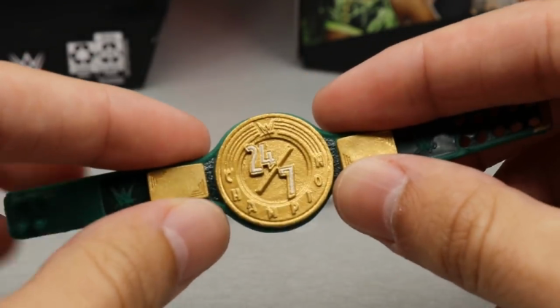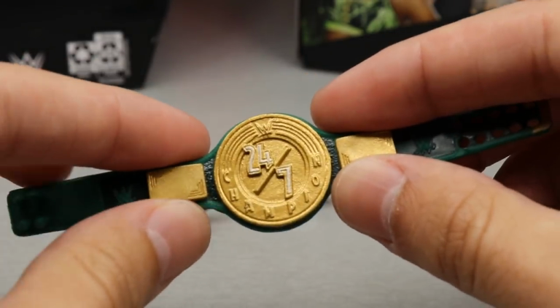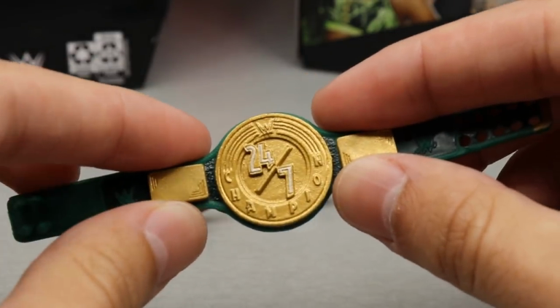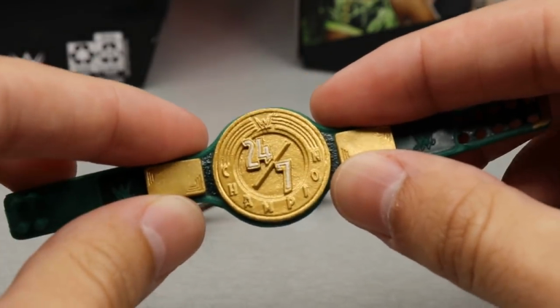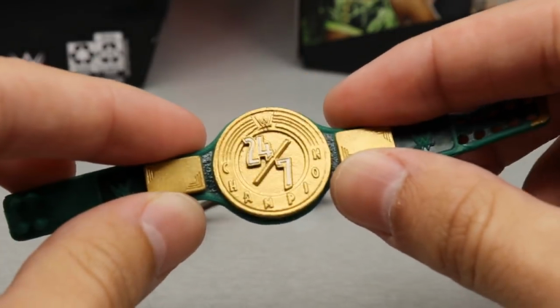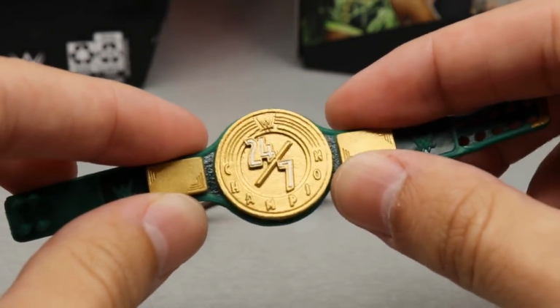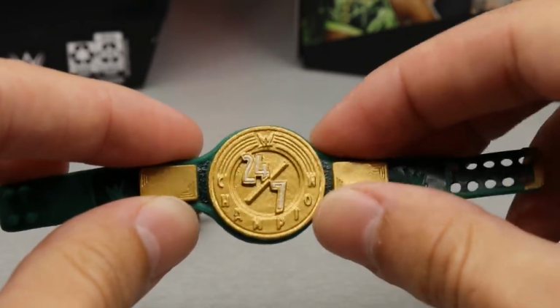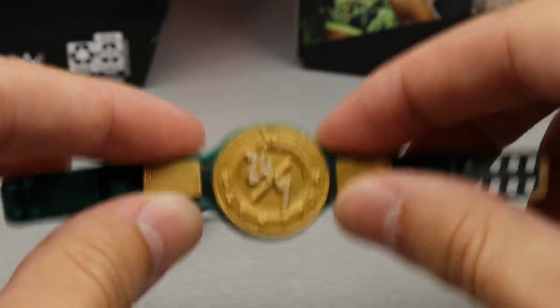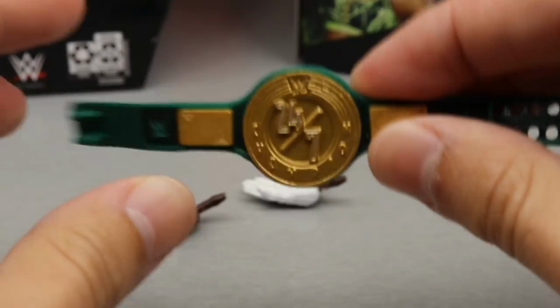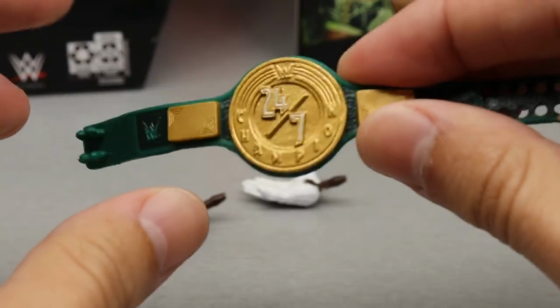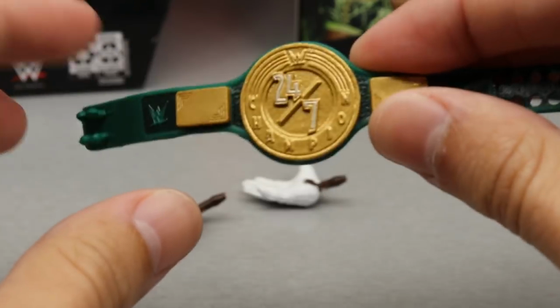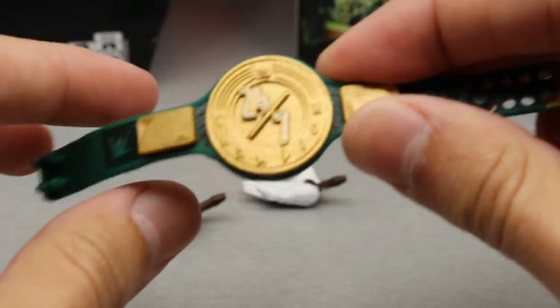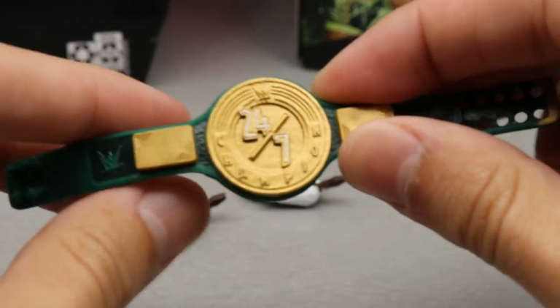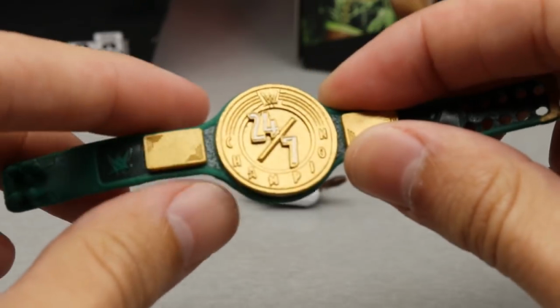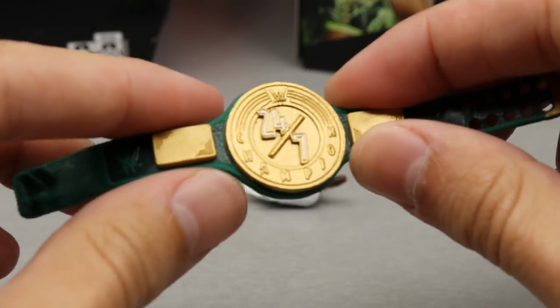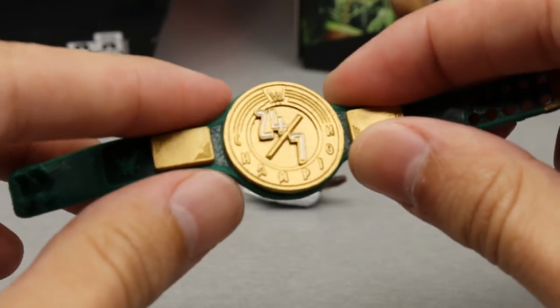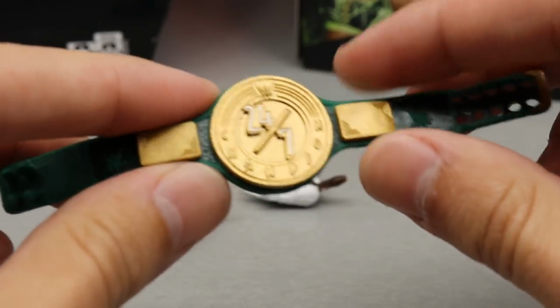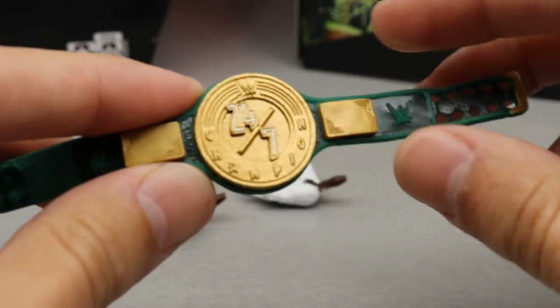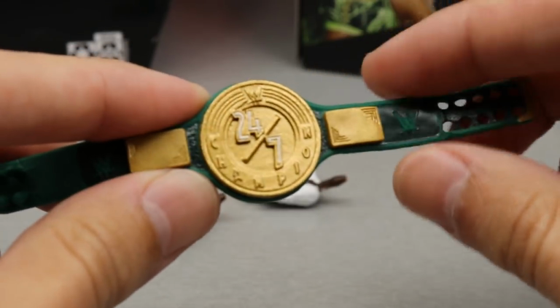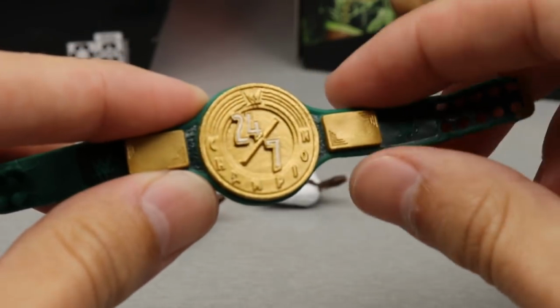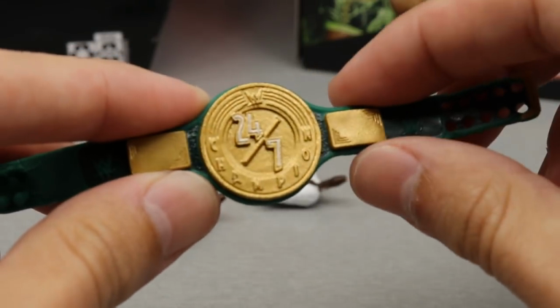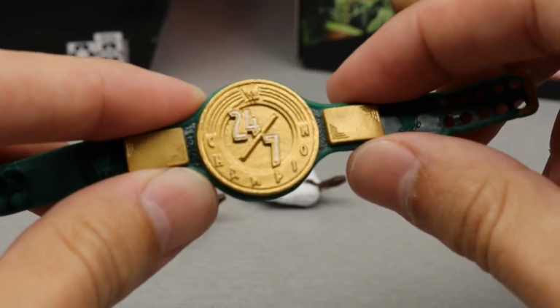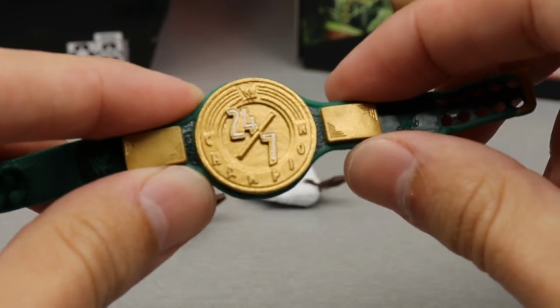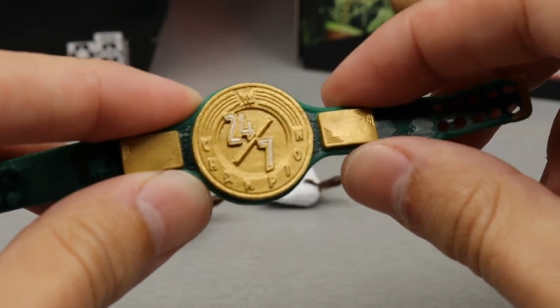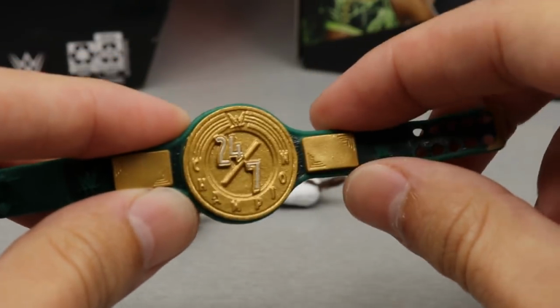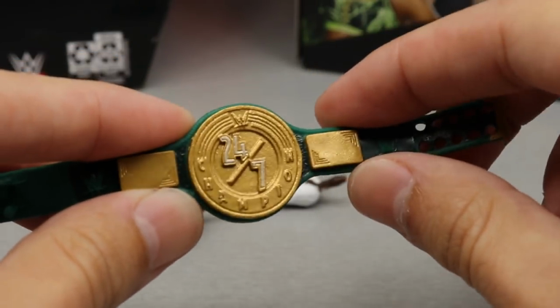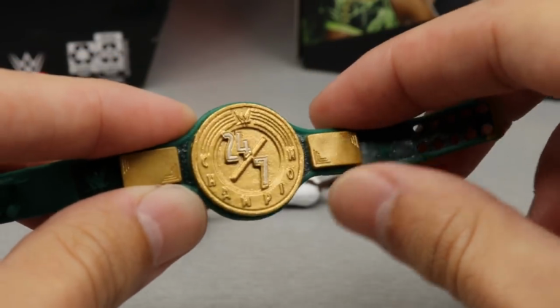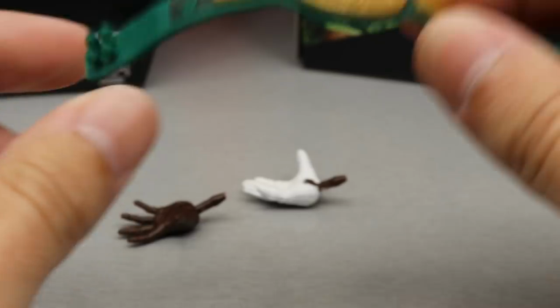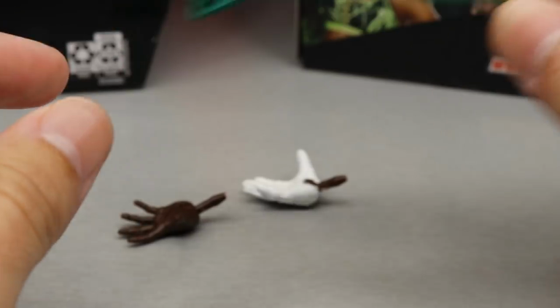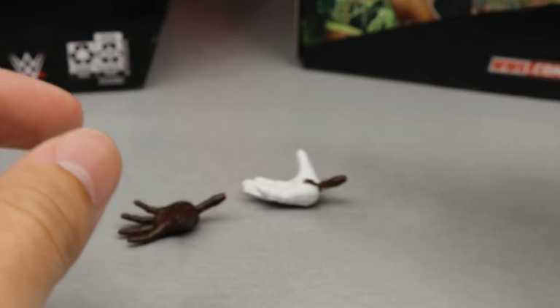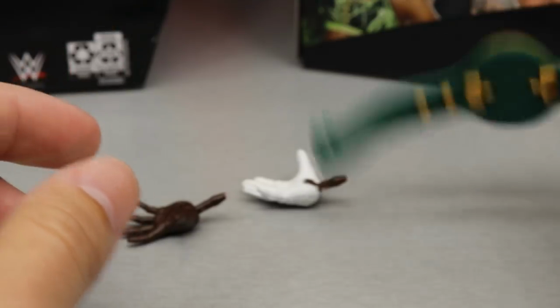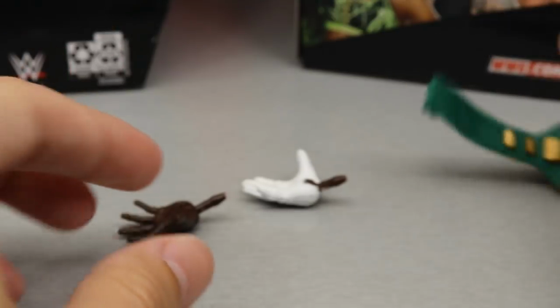I actually have a custom 24-7 championship to compare it to. You can see the difference — the custom has that shiny look with metal plates, while the official one has a more dull, plastic-y finish. I'm not sure if the 24-7 is supposed to be green or silver, but the new official one definitely looks better from a cleanliness standpoint. This was a nice placeholder, but now I have the official thing. I'll probably end up painting it or putting some shiny gloss over it to change it up a little bit.